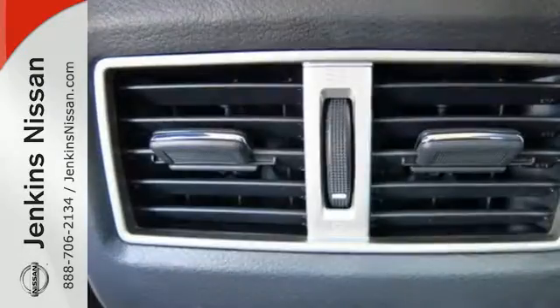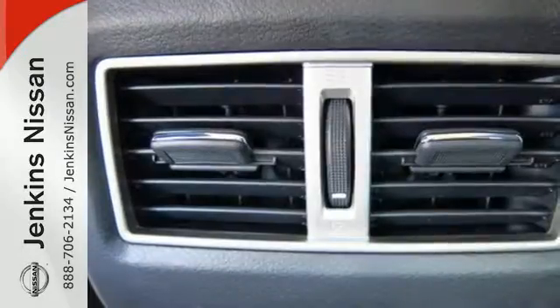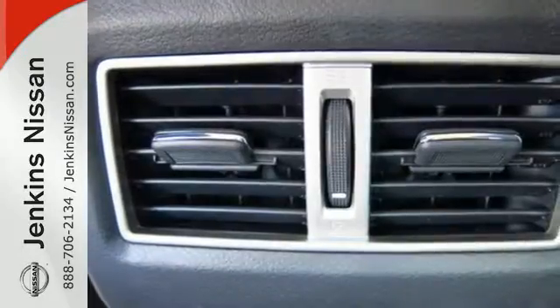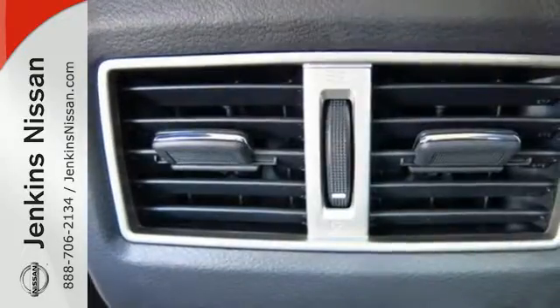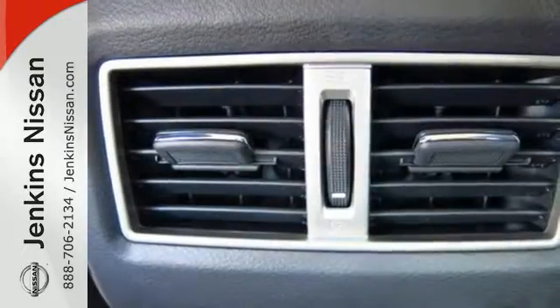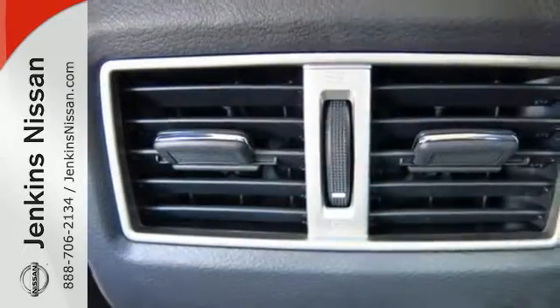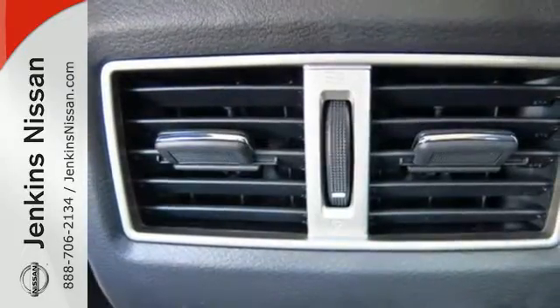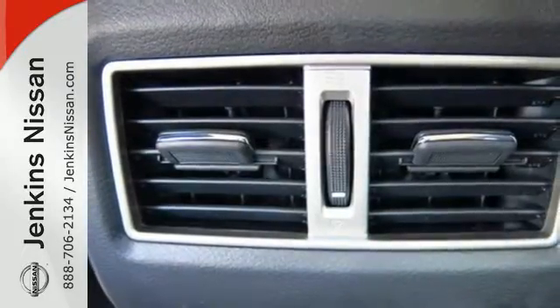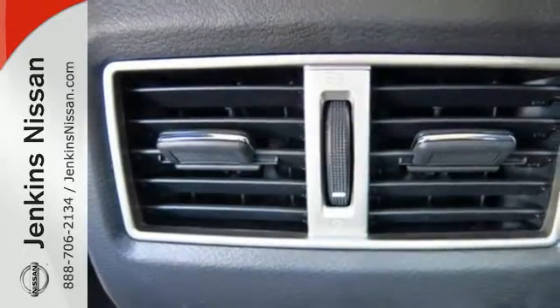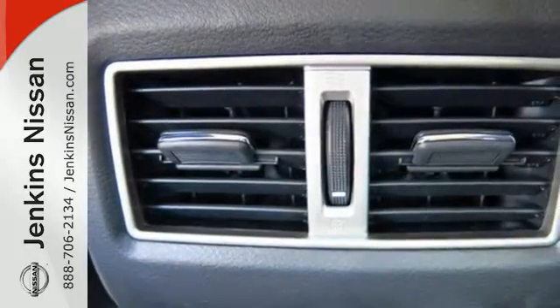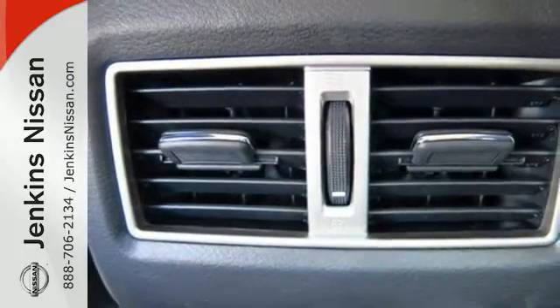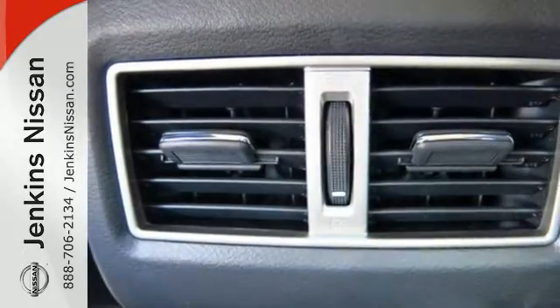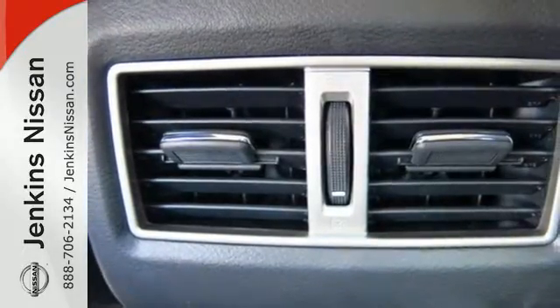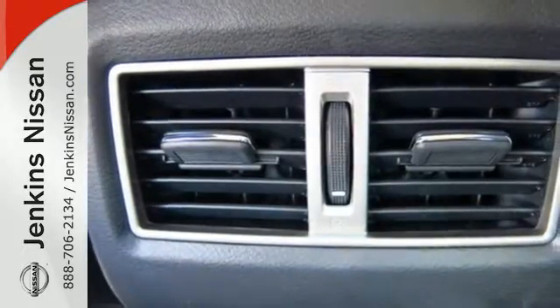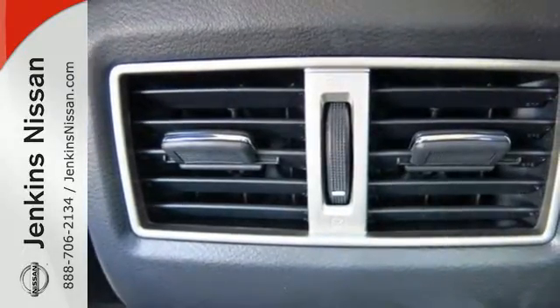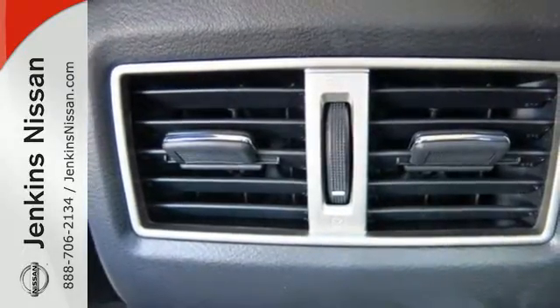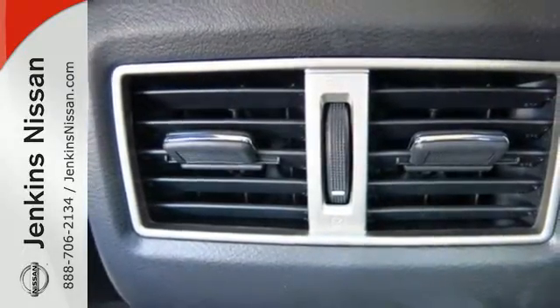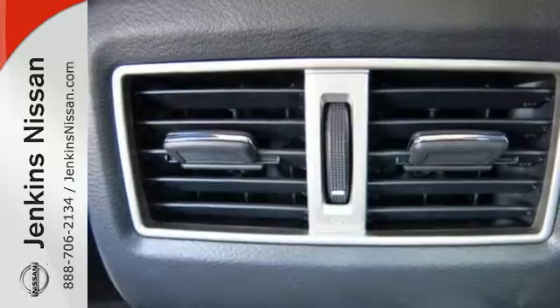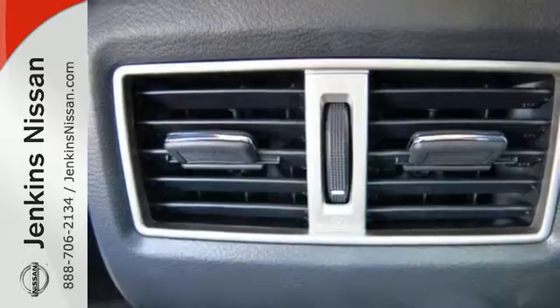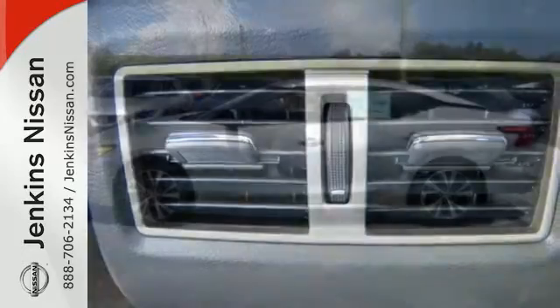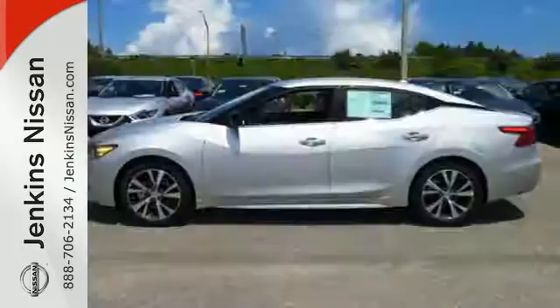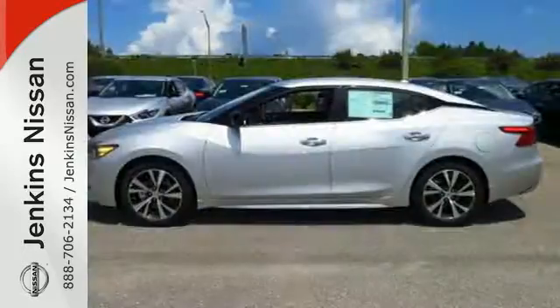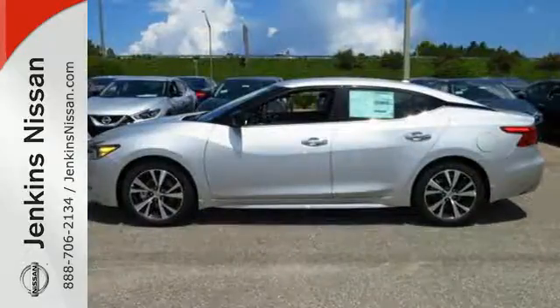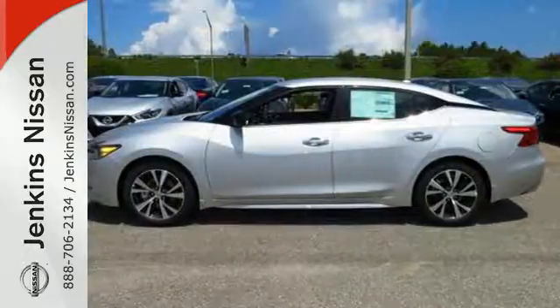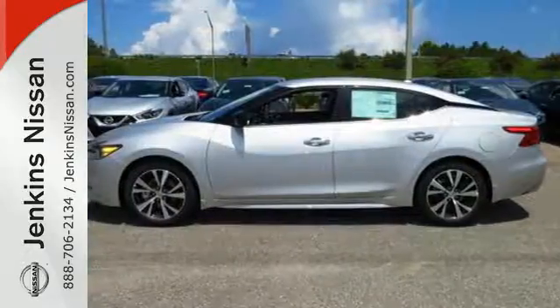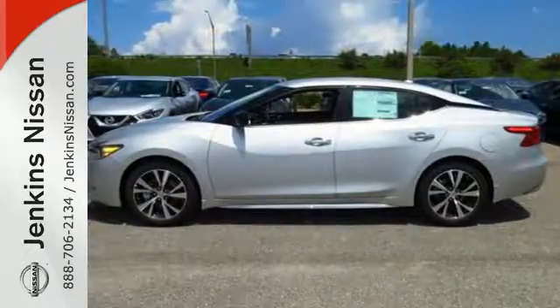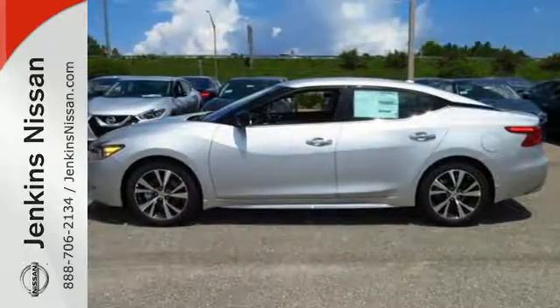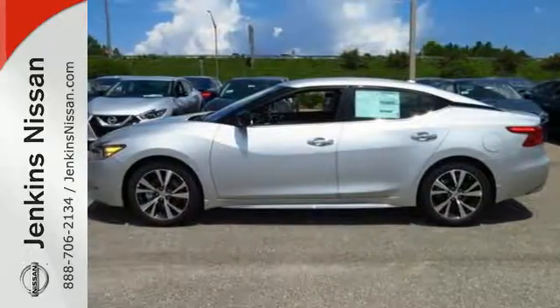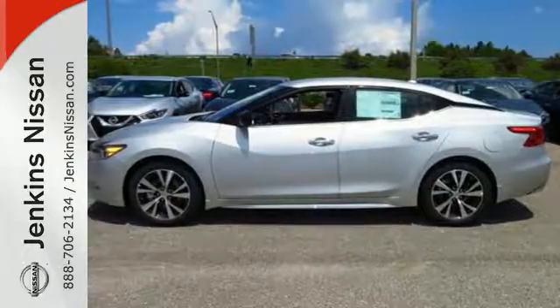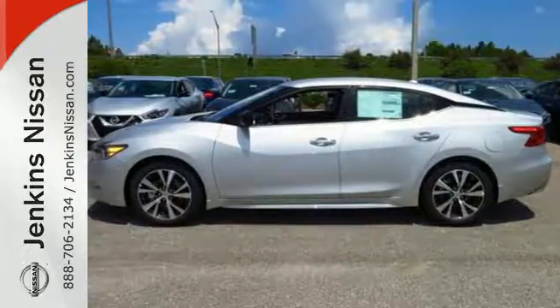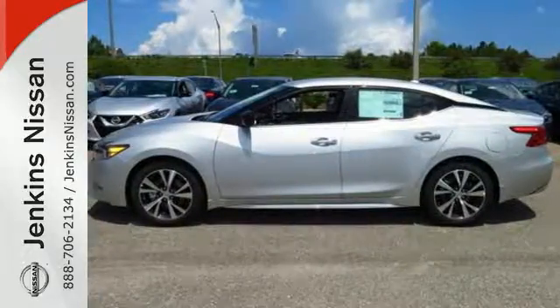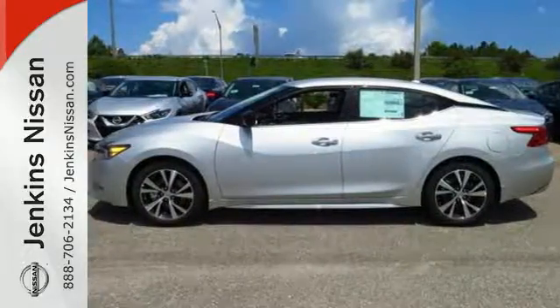Engineered for both enthusiast and economist alike, this Maxima is ready to exhilarate. Test drive it today.